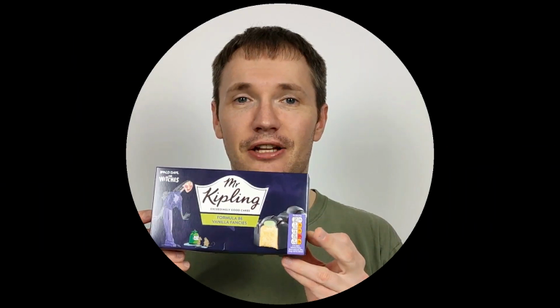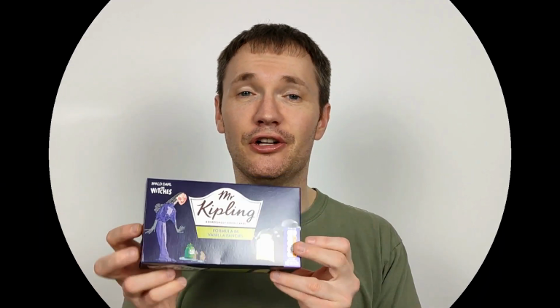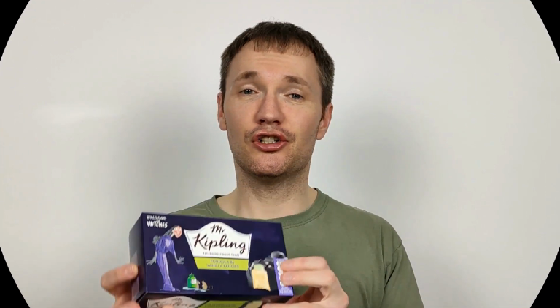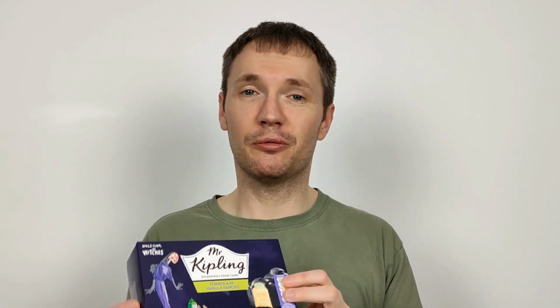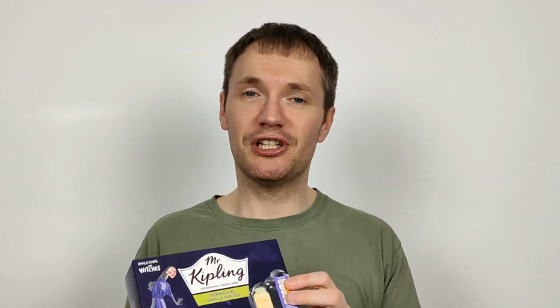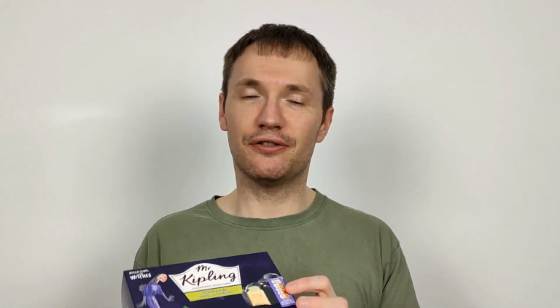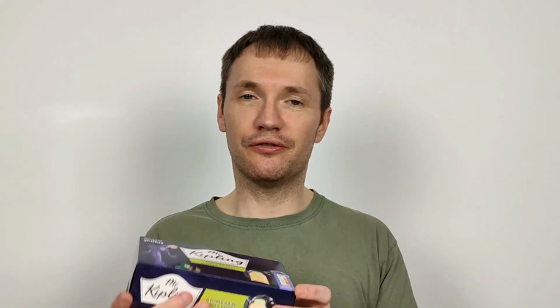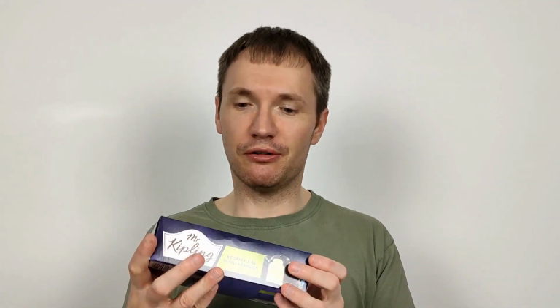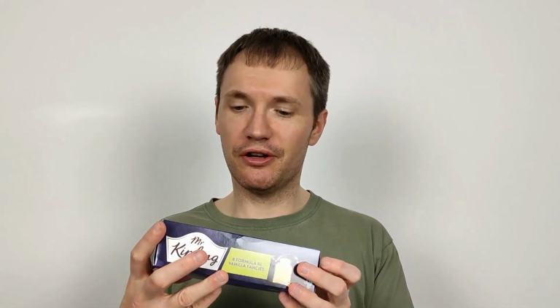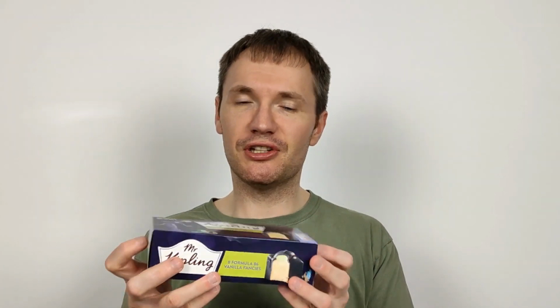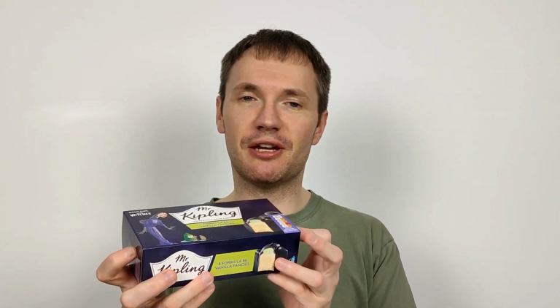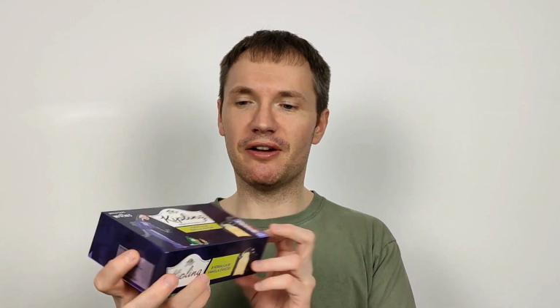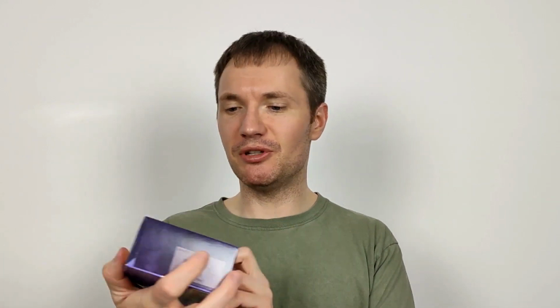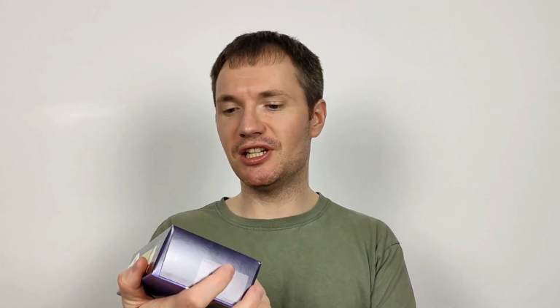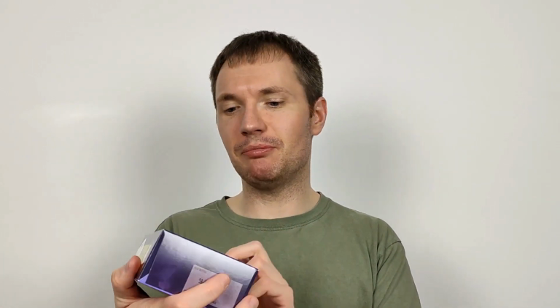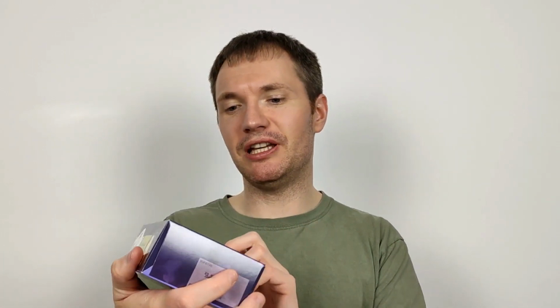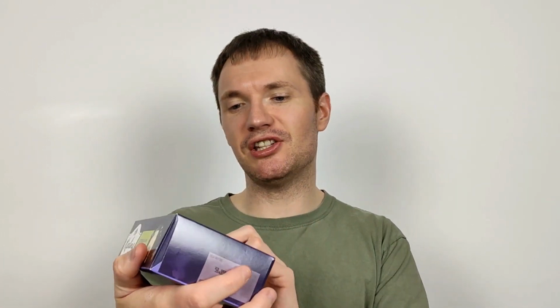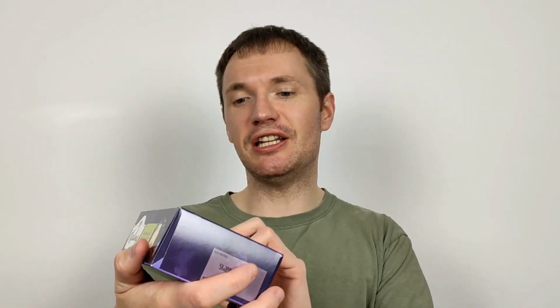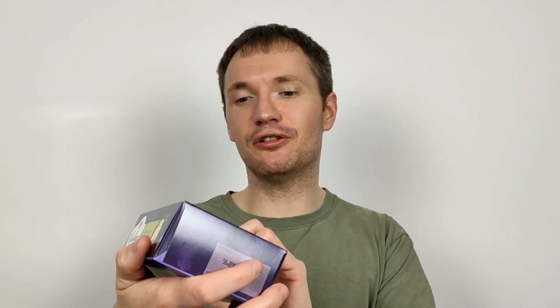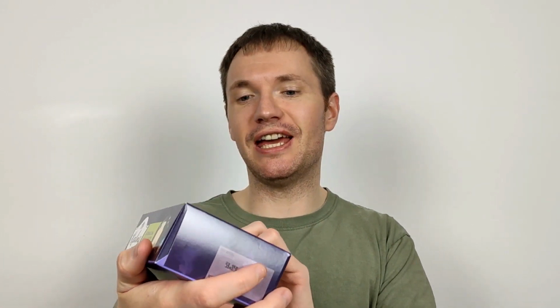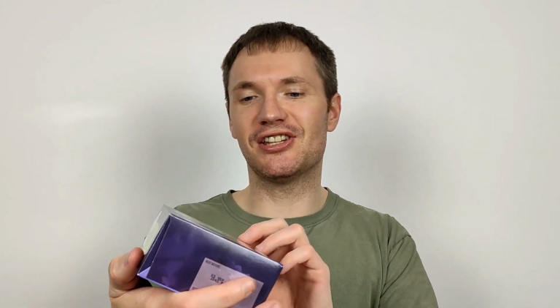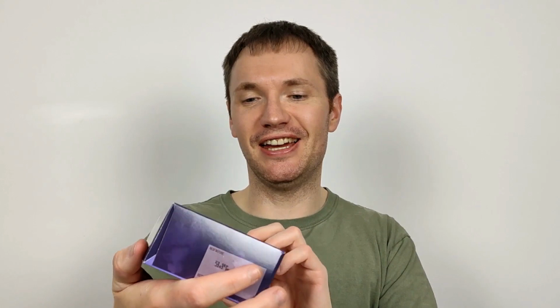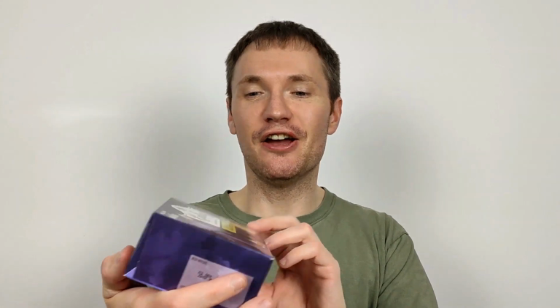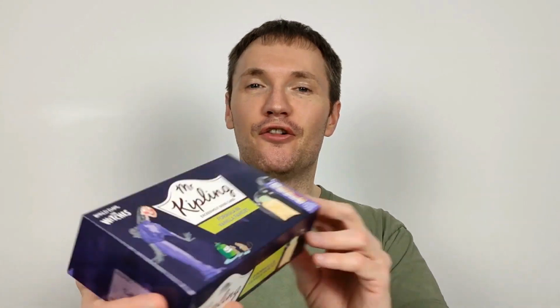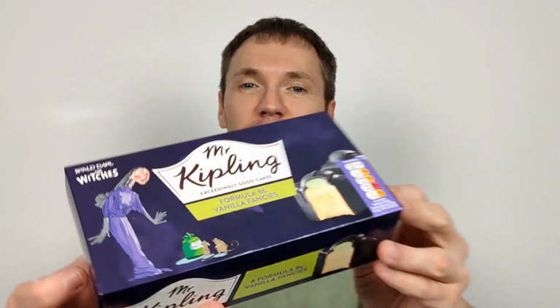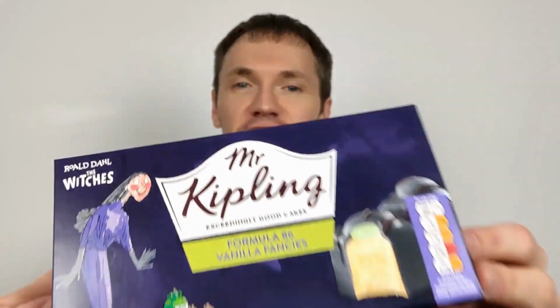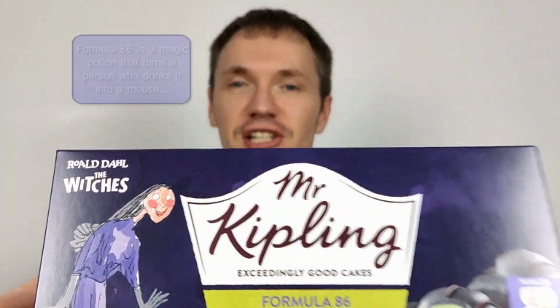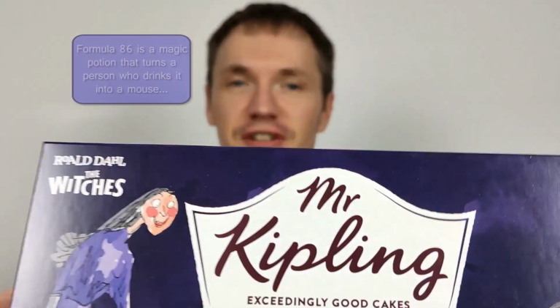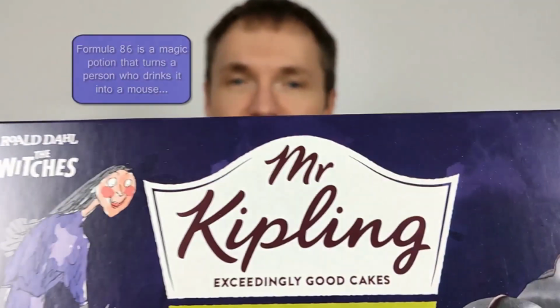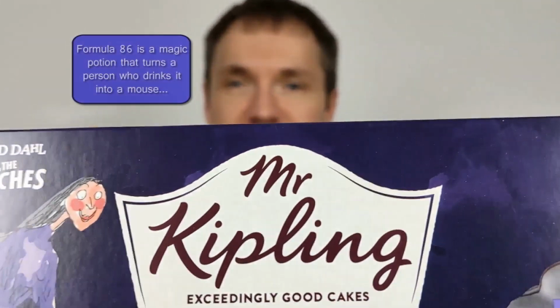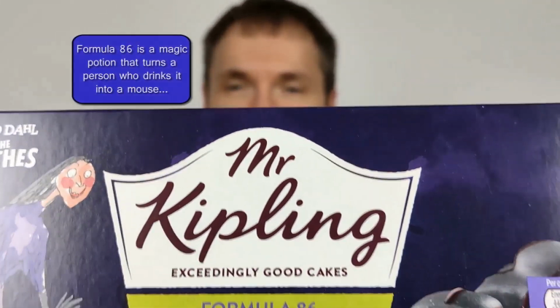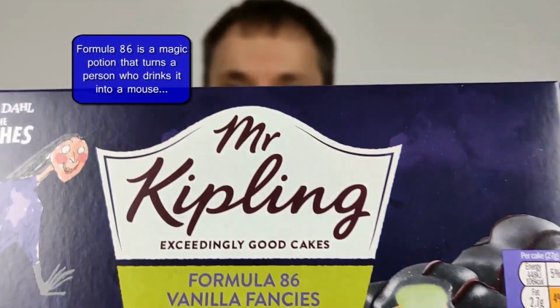Hello everyone, it's Chocobet here for another video review. This time we have Mr Kipling's Exceedingly Good Cakes, Form 86 Vanilla Fancies.